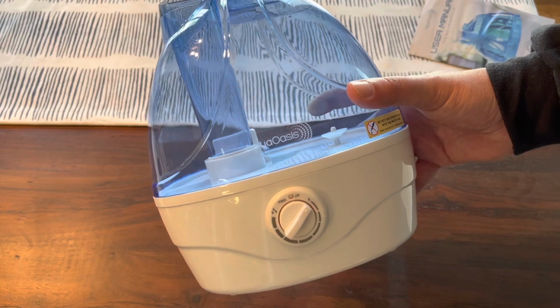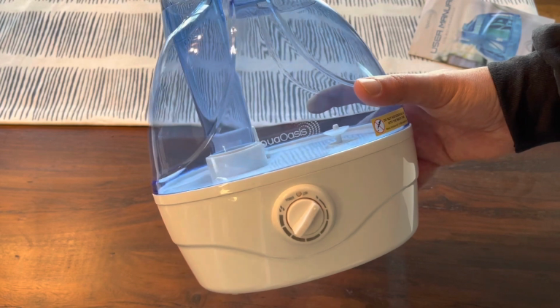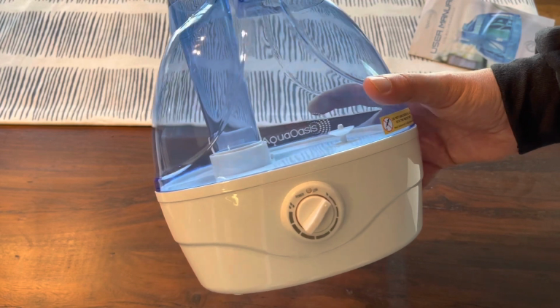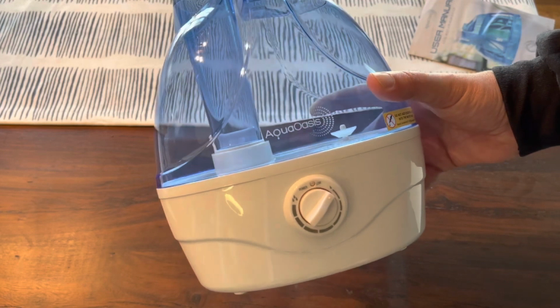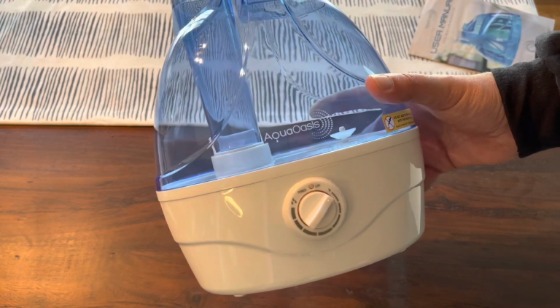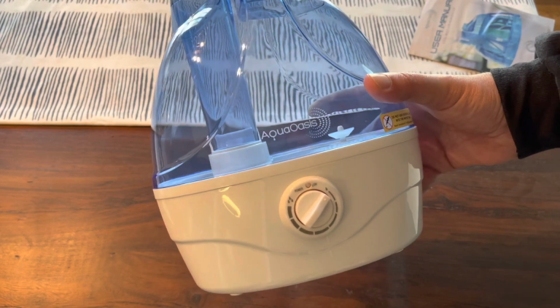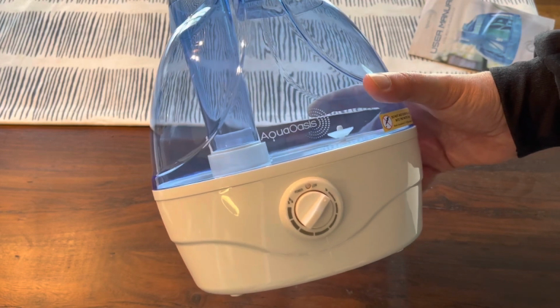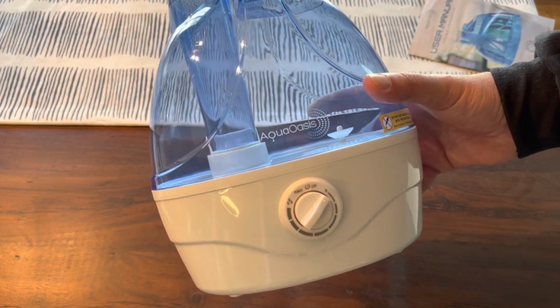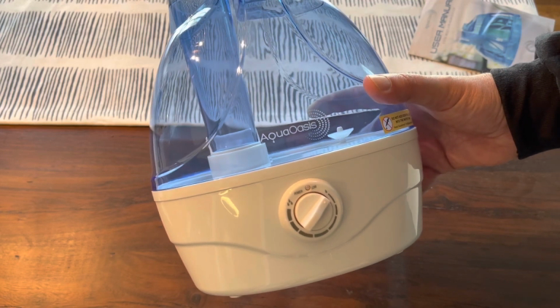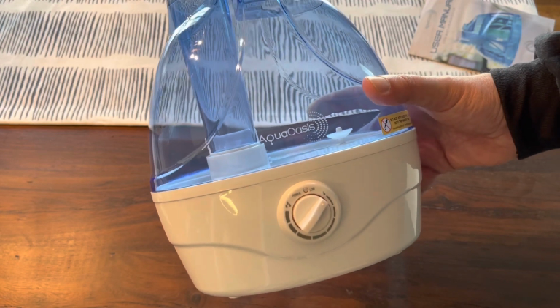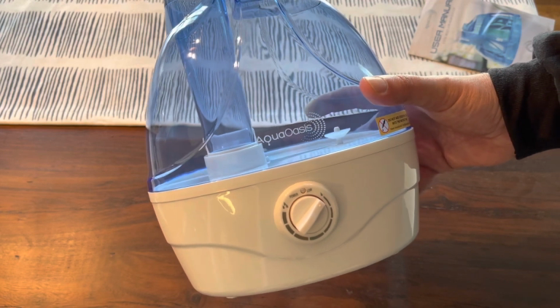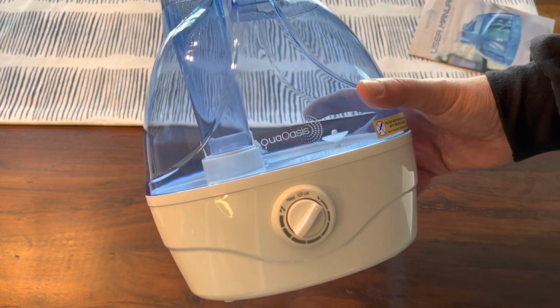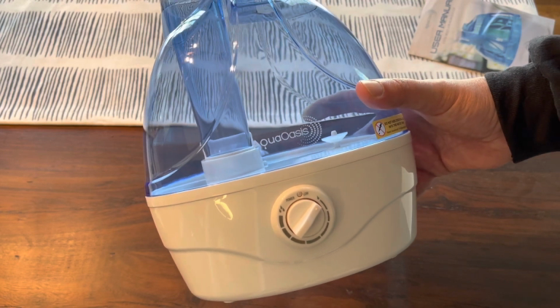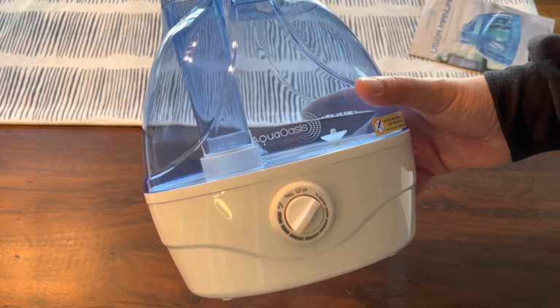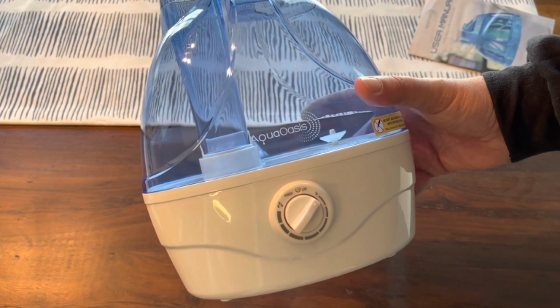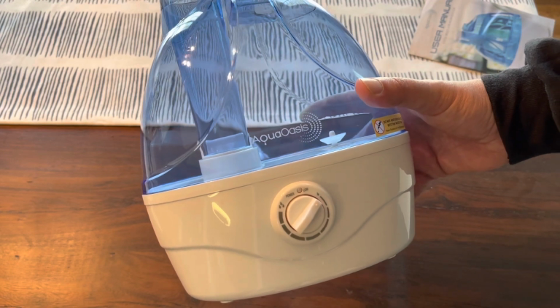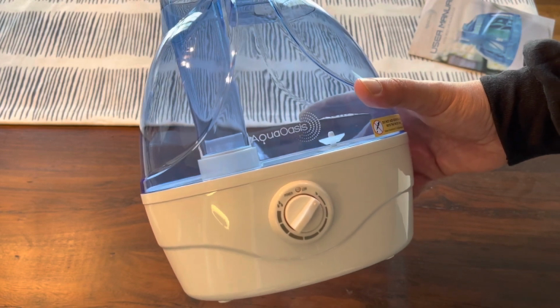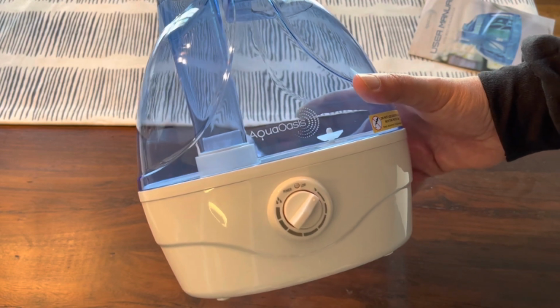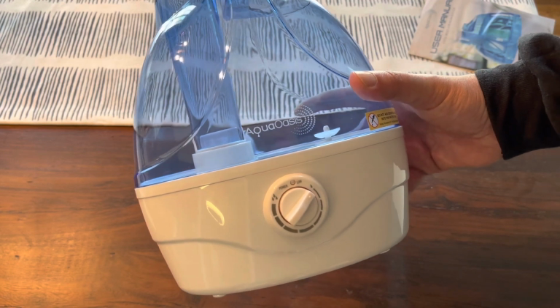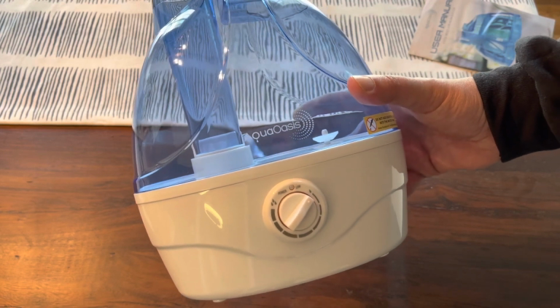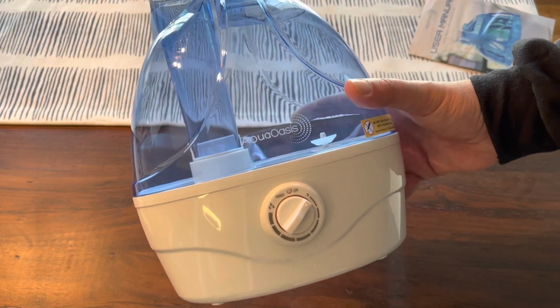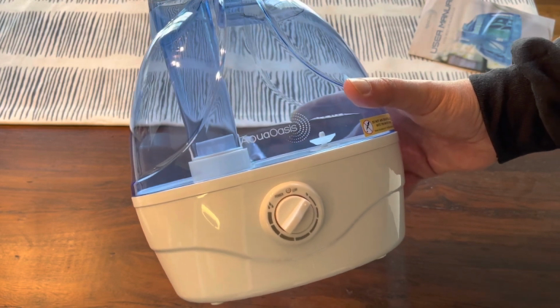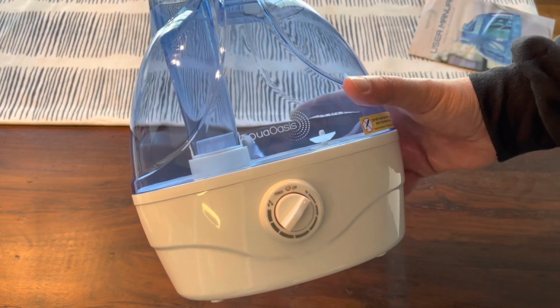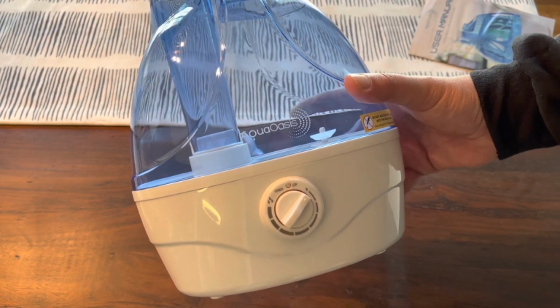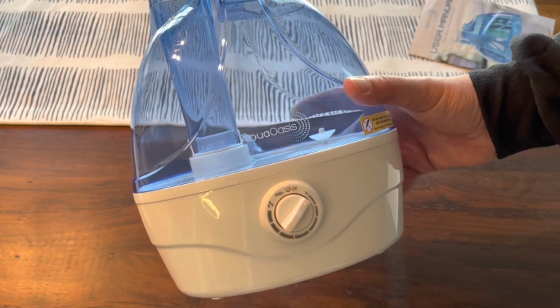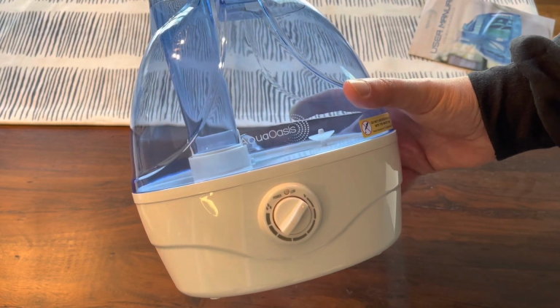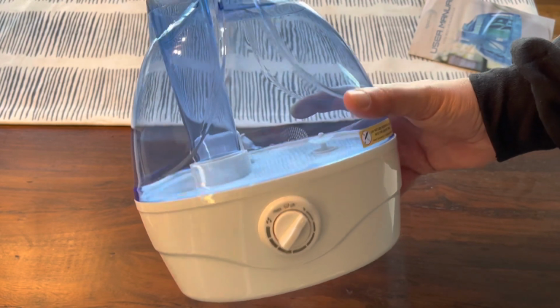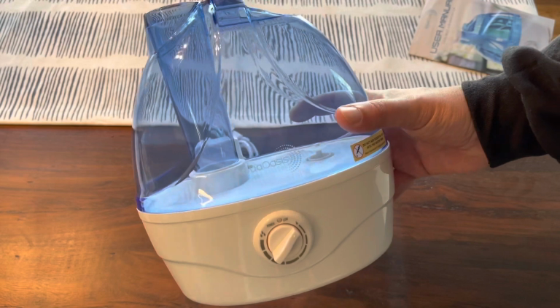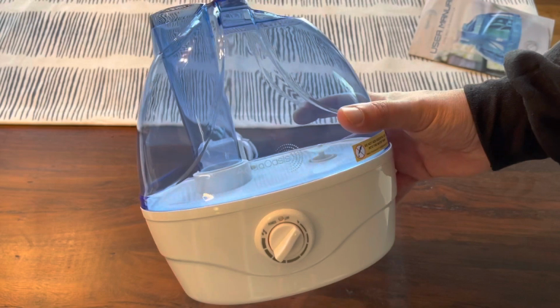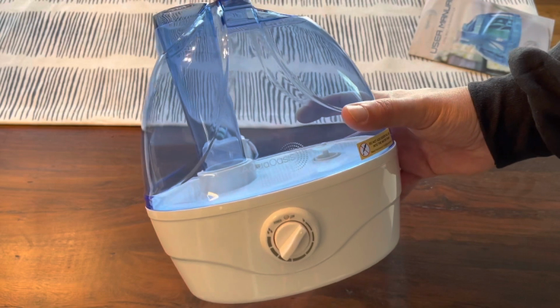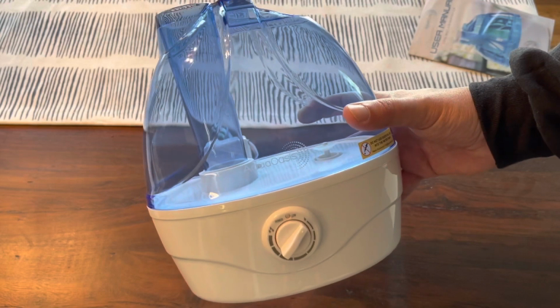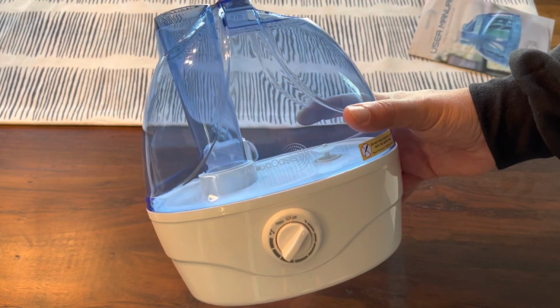Thanks for checking out the video. This is a quick overview and review of the Aqua Oasis Humidifier.